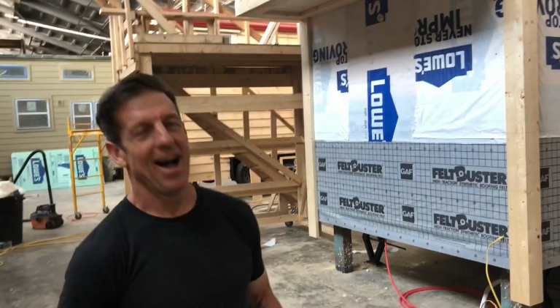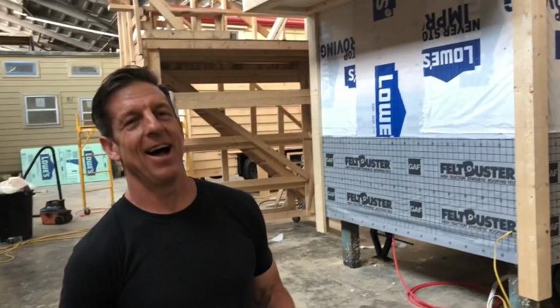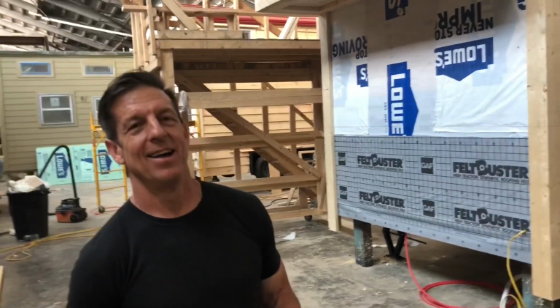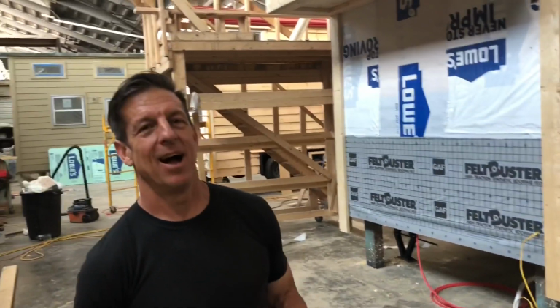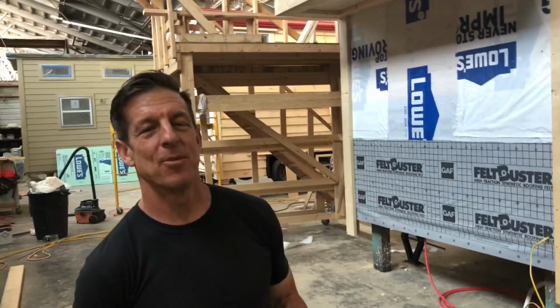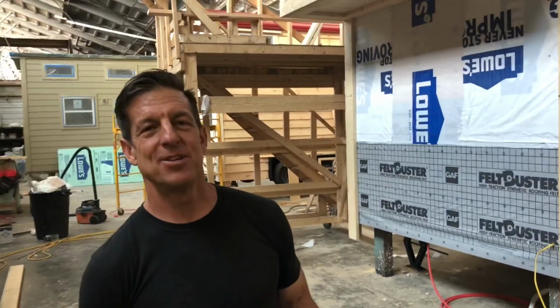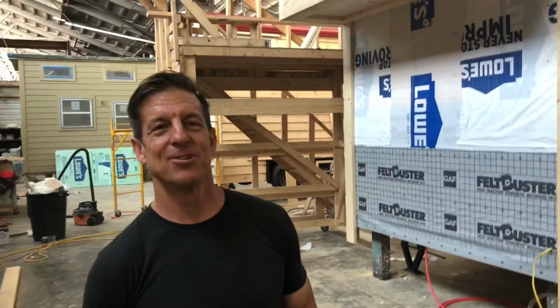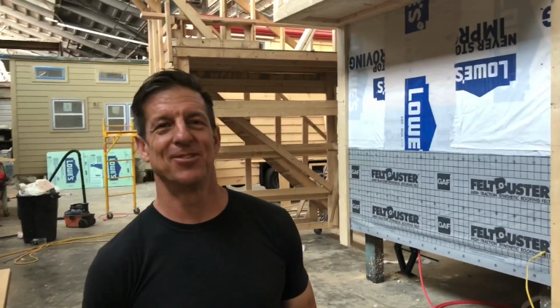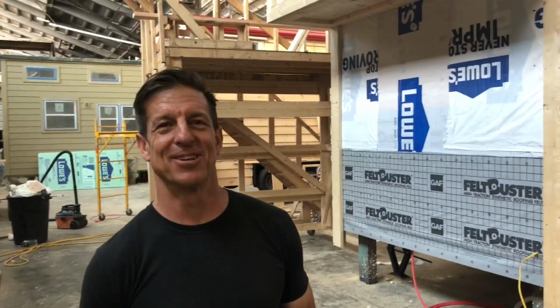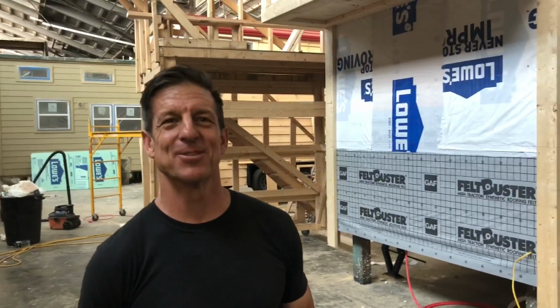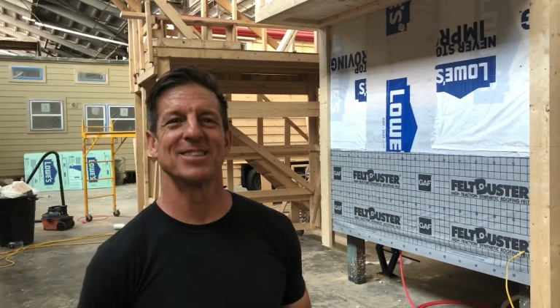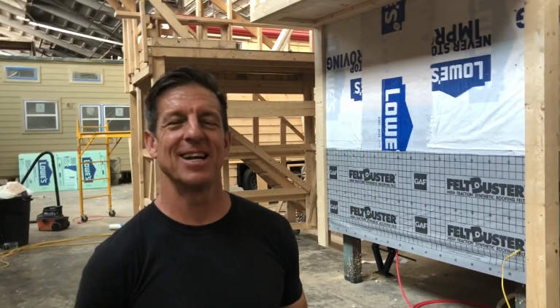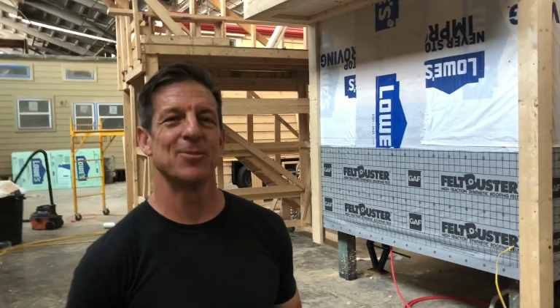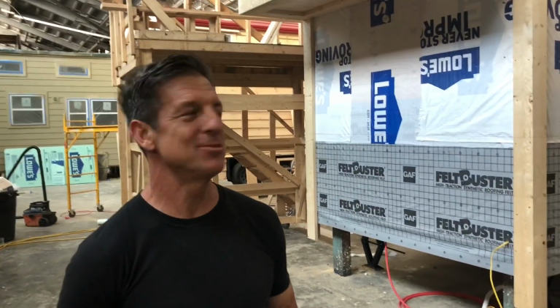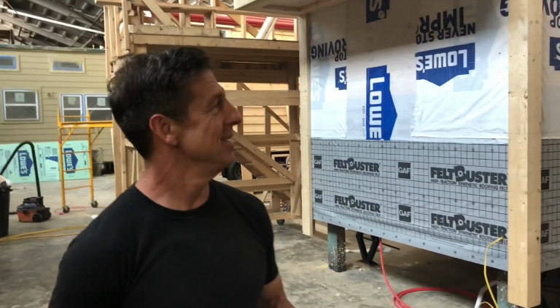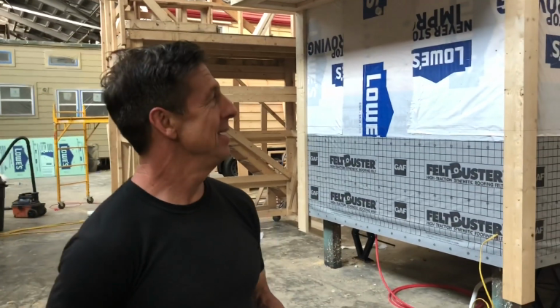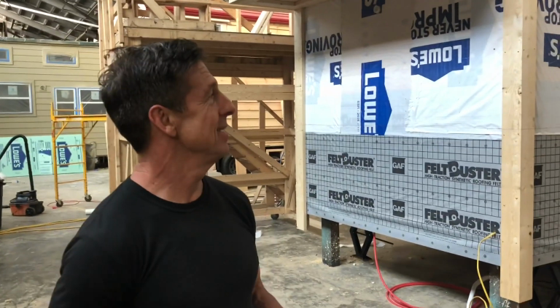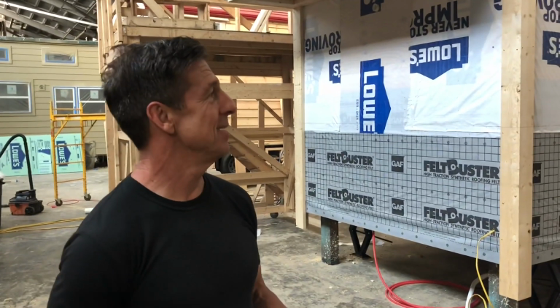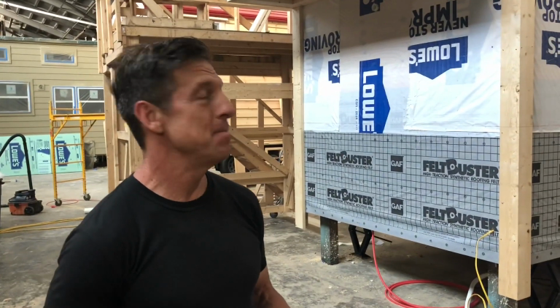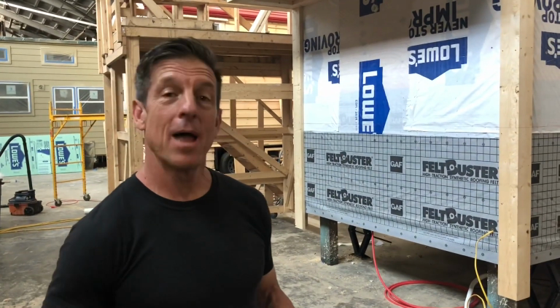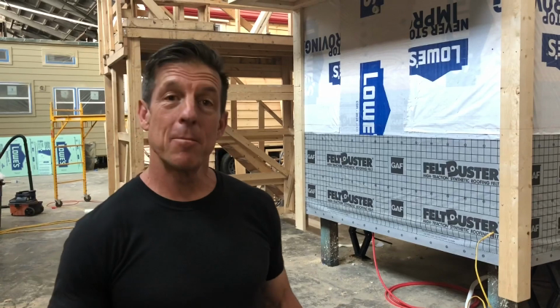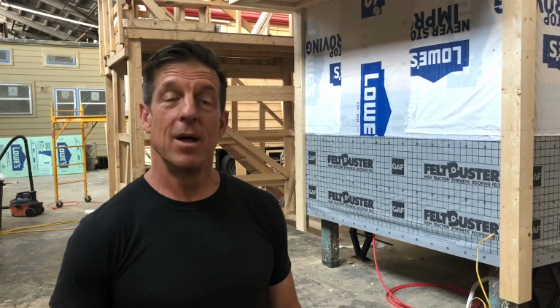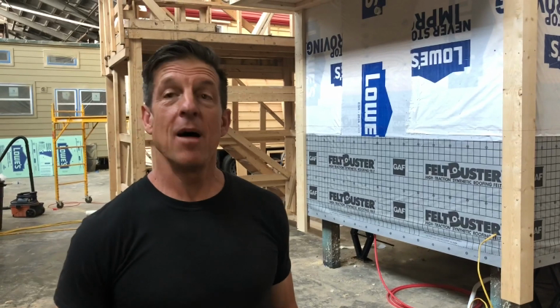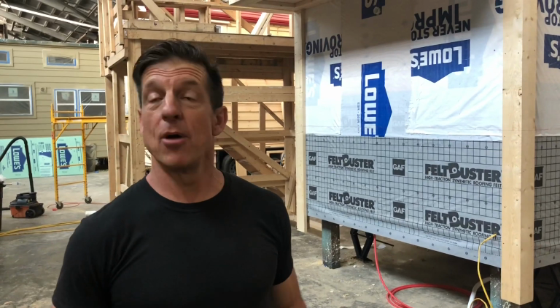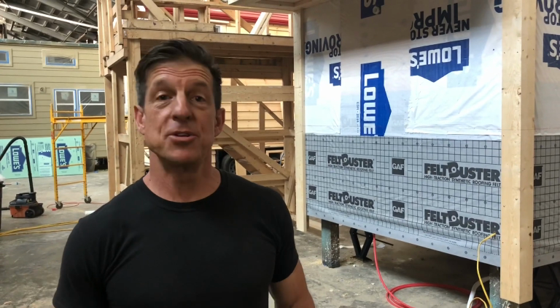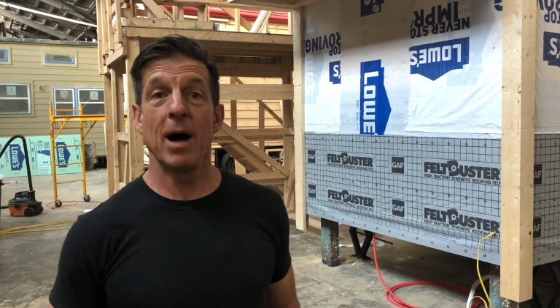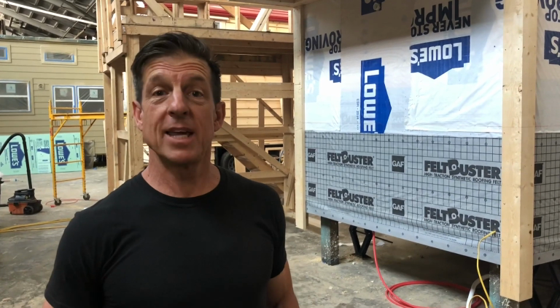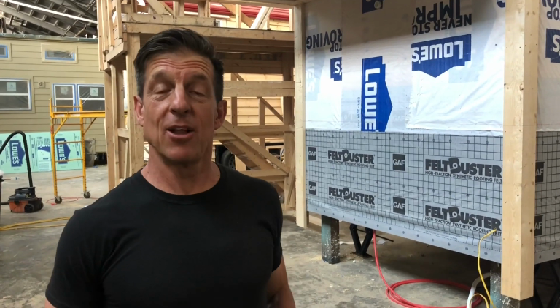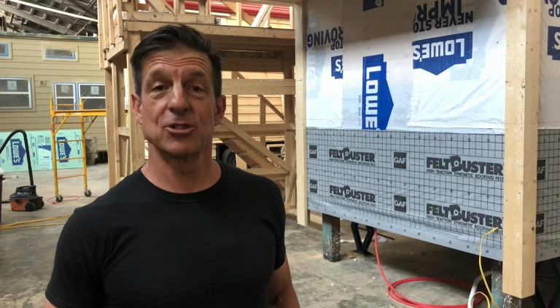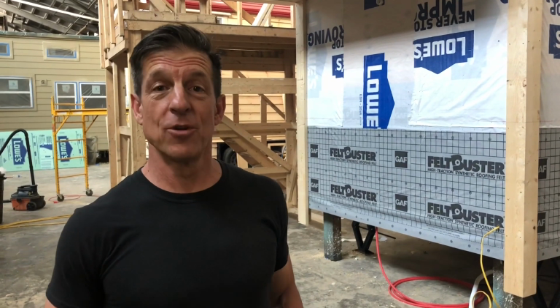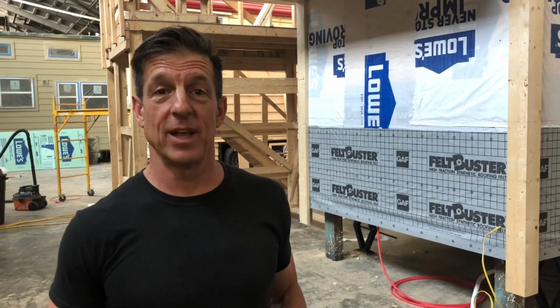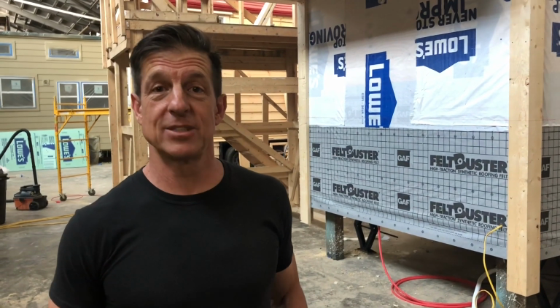Hi, I'm Randy Jones of Incredible Tiny Homes, and I'm brought to you by Kellogg's Corn Flakes.